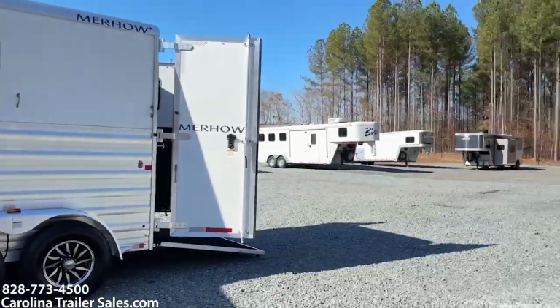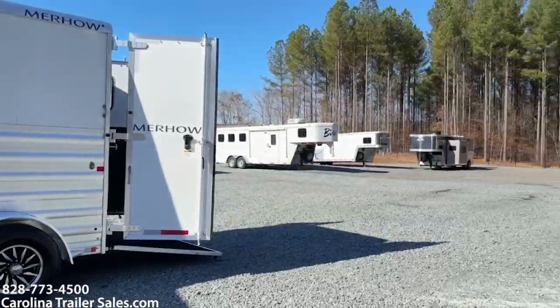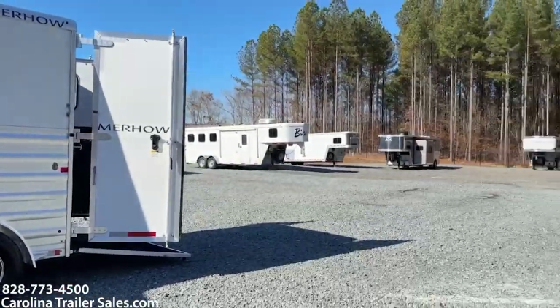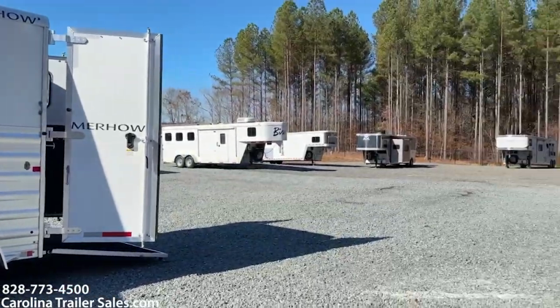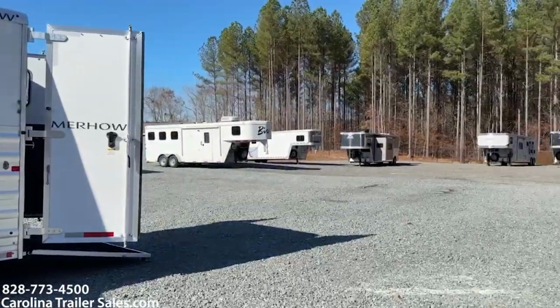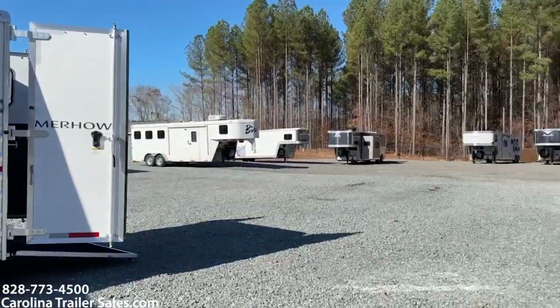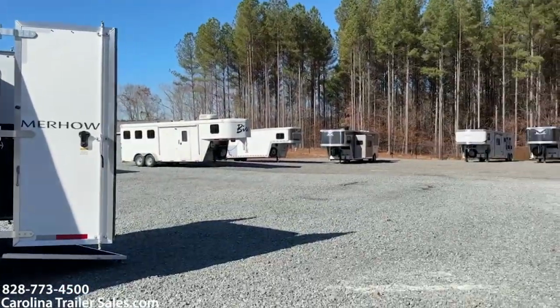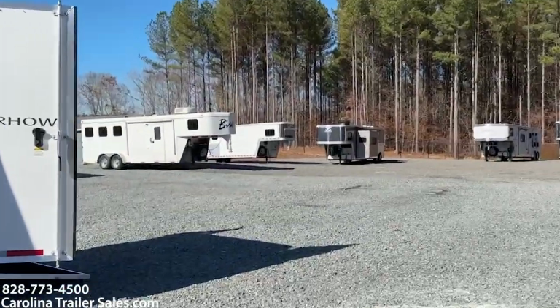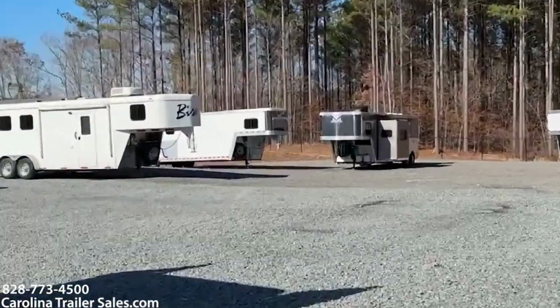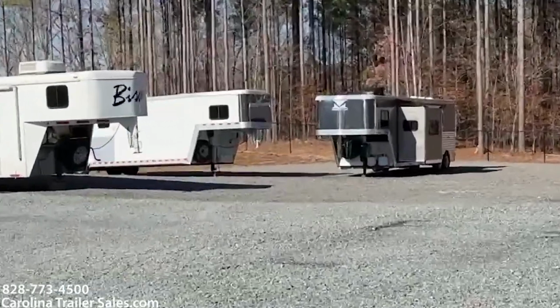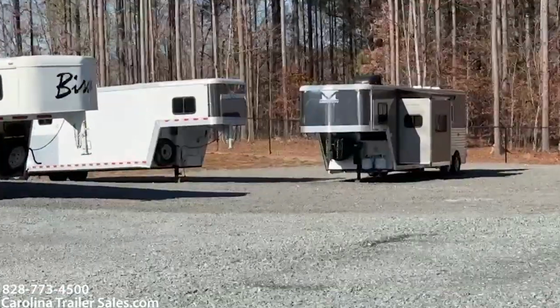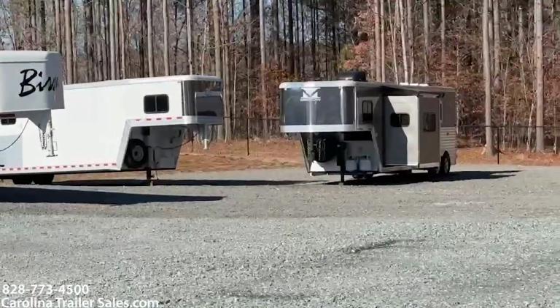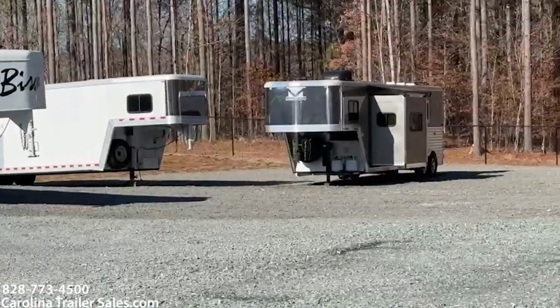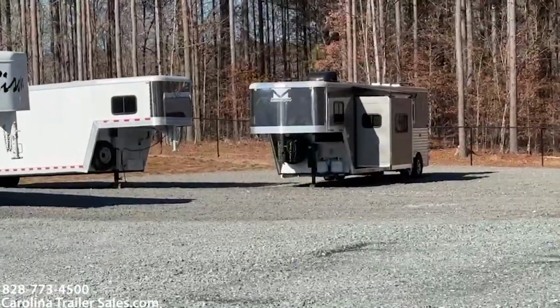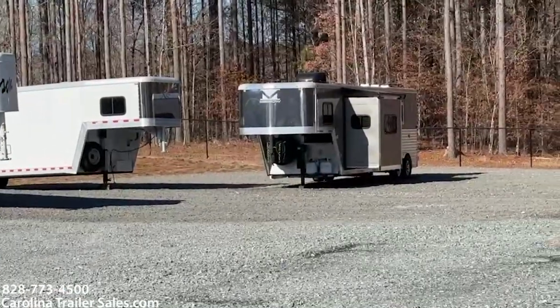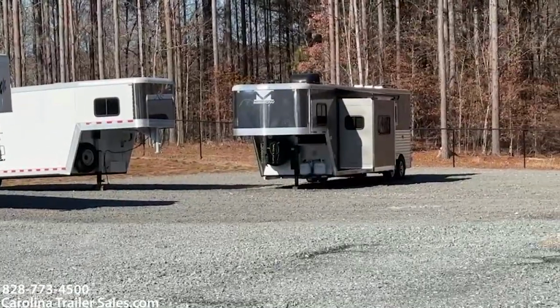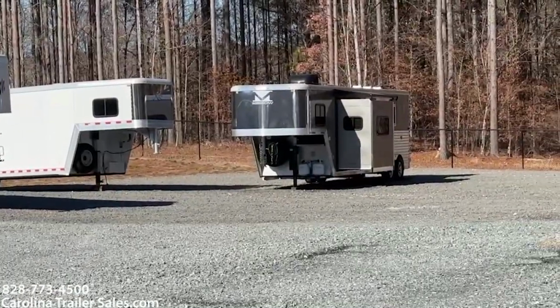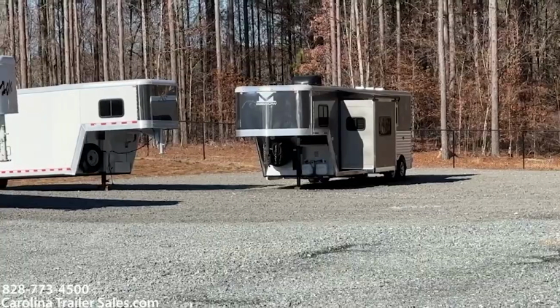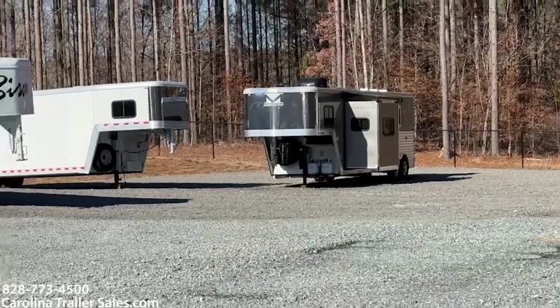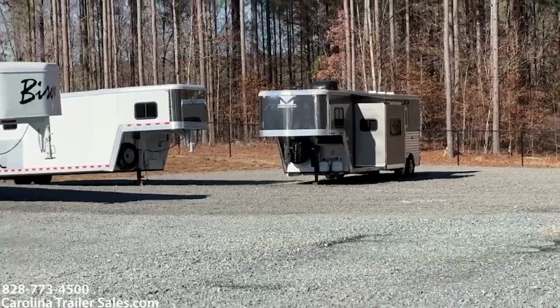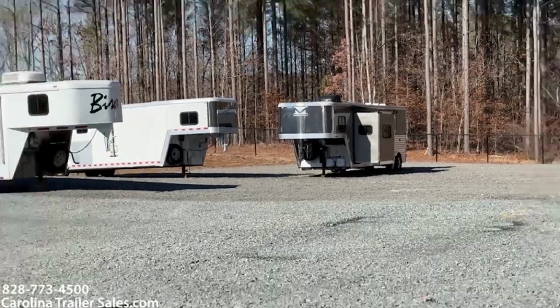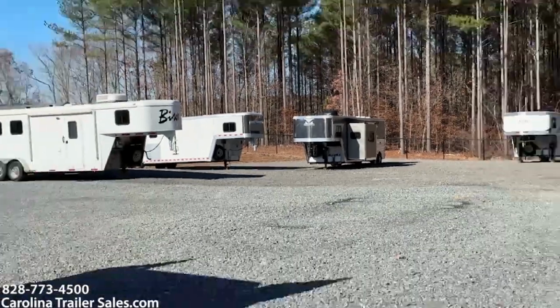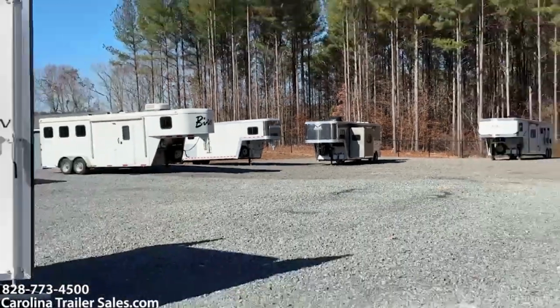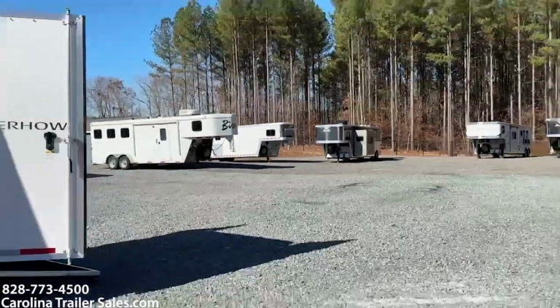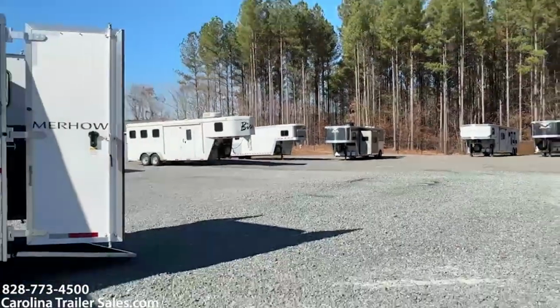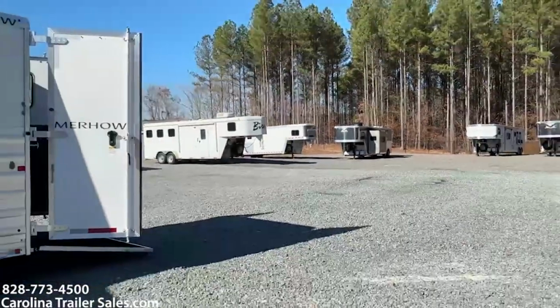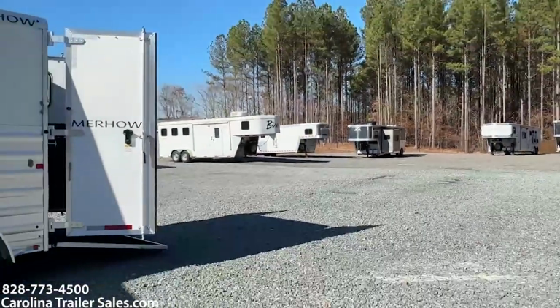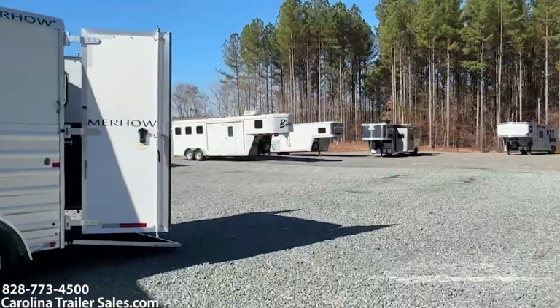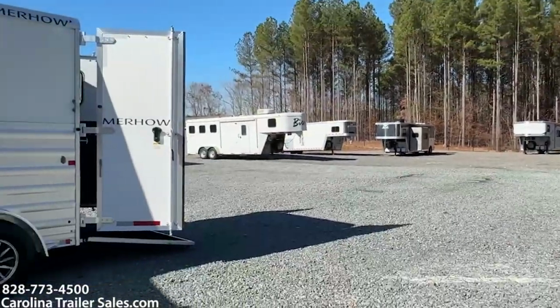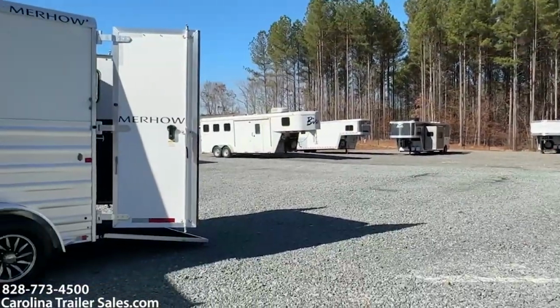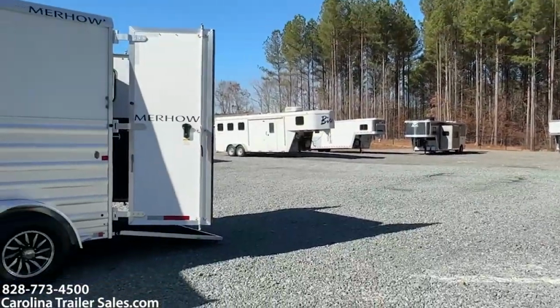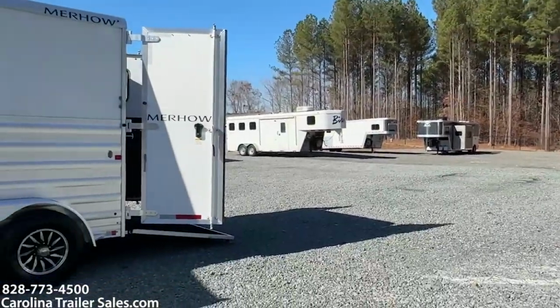Sidebar: I have a 9-foot with a slide — that's my personal trailer, a 2018, same model.